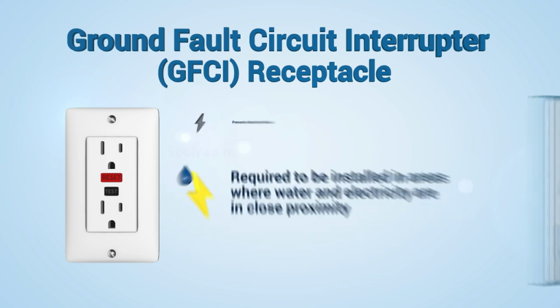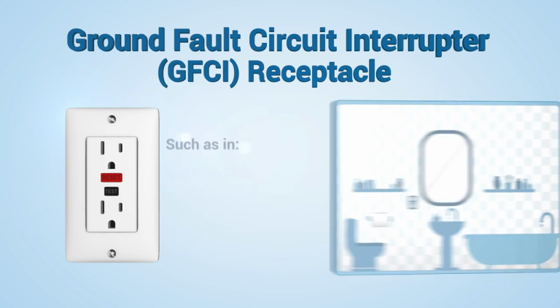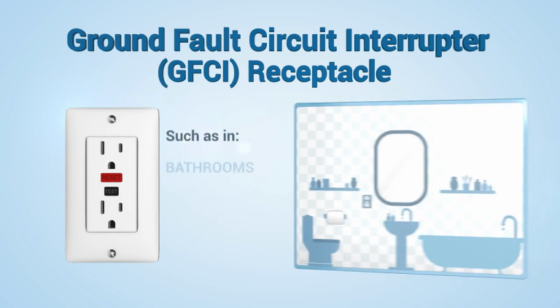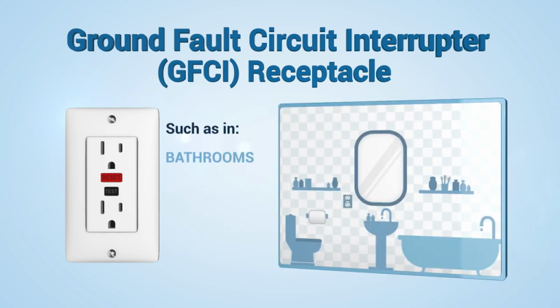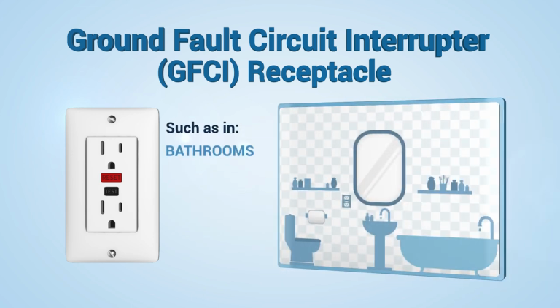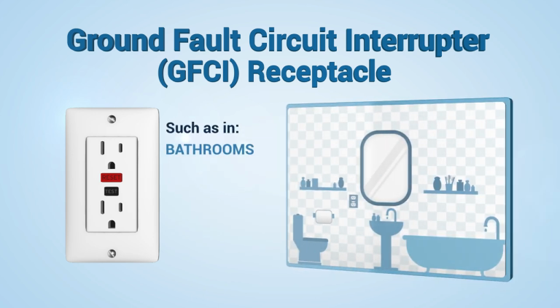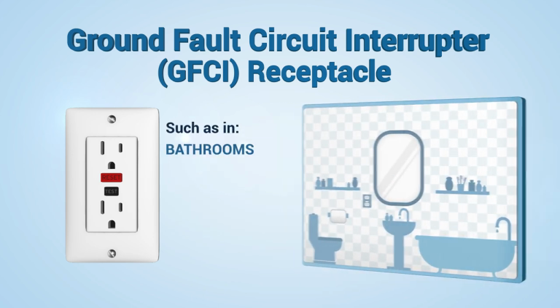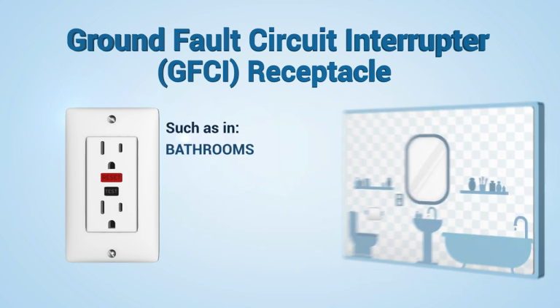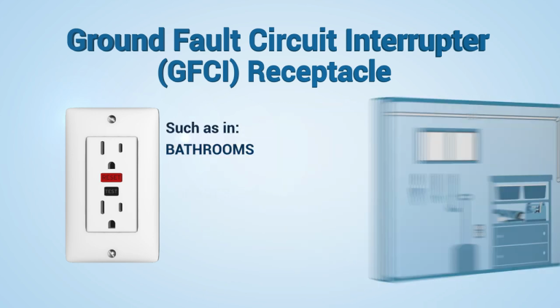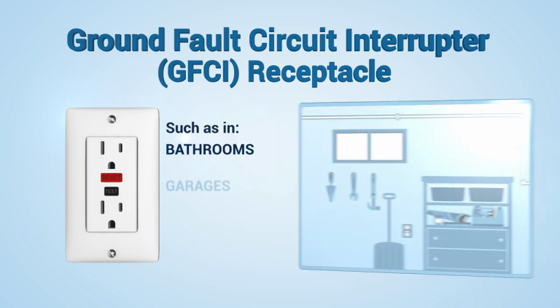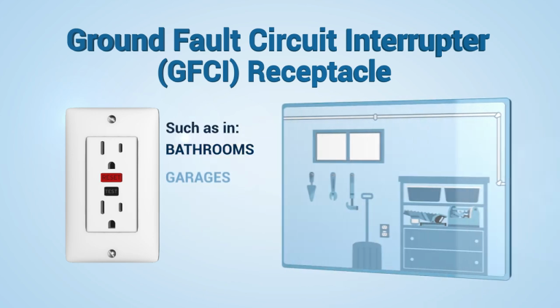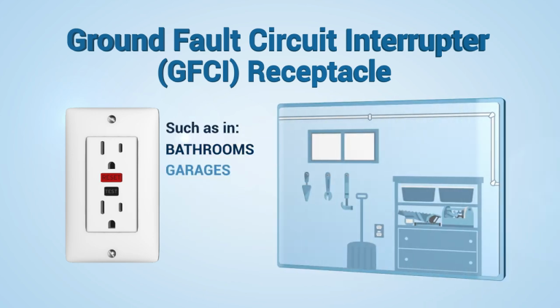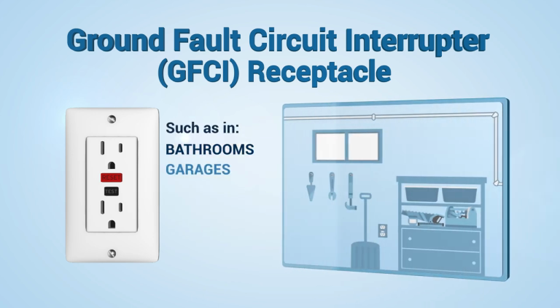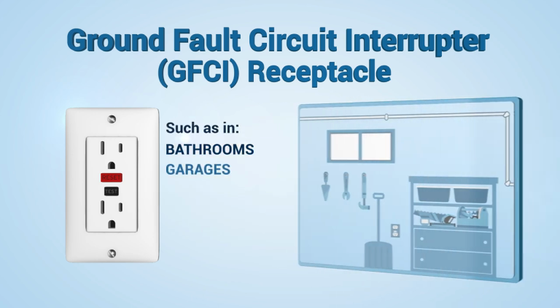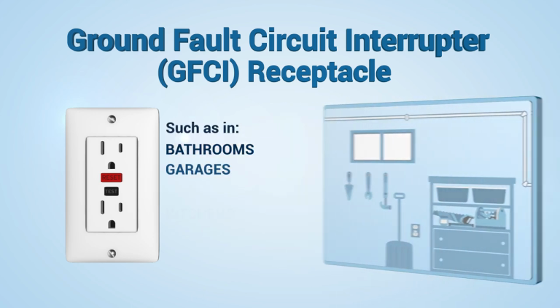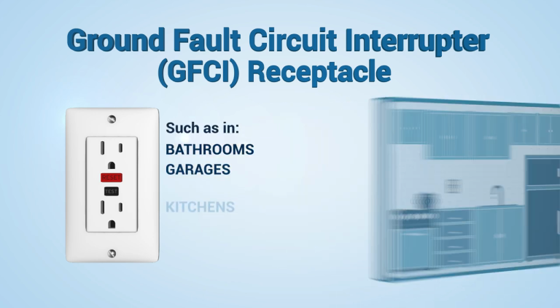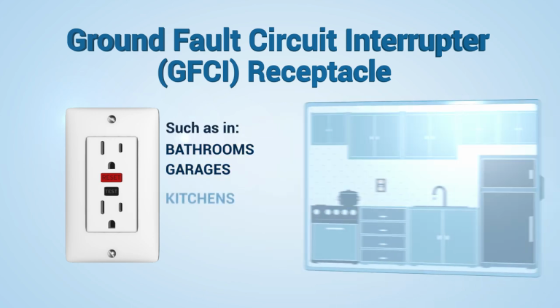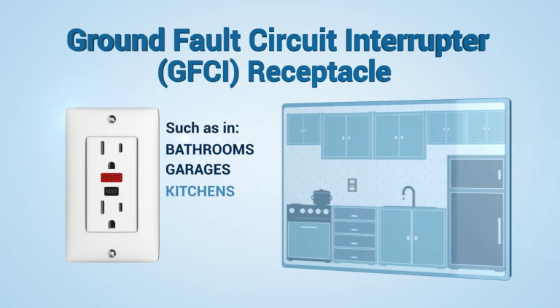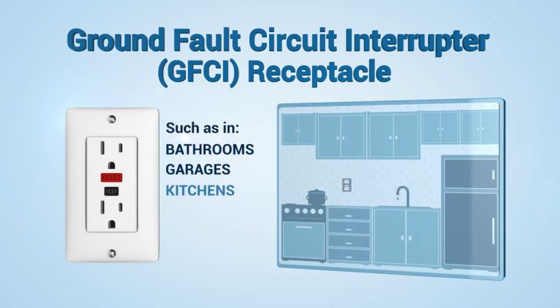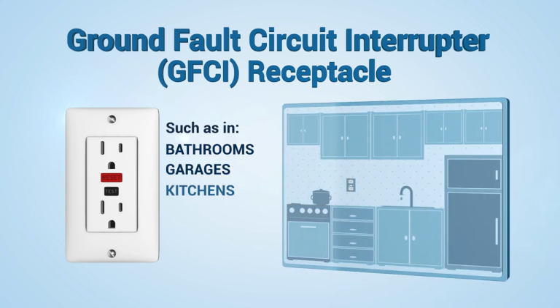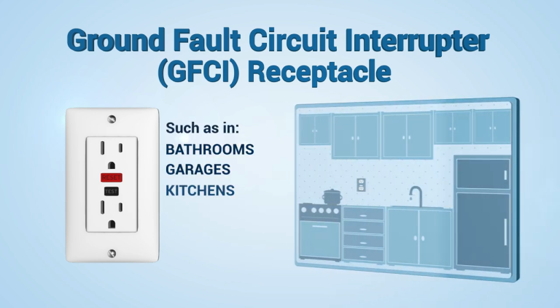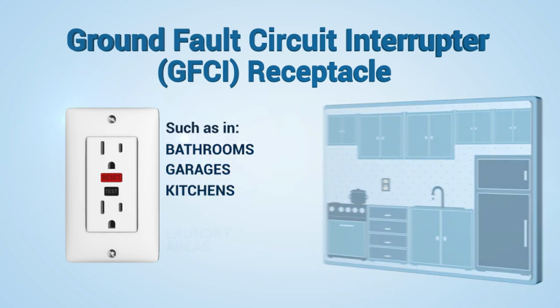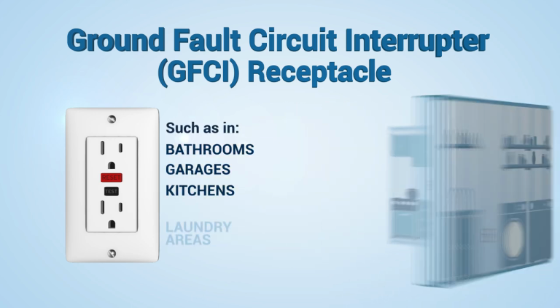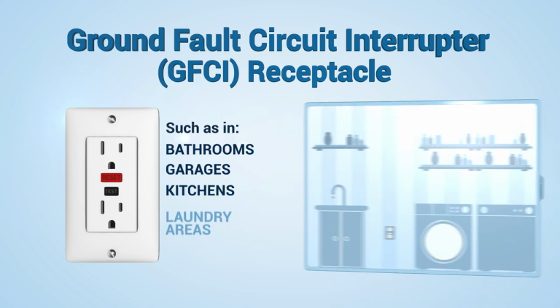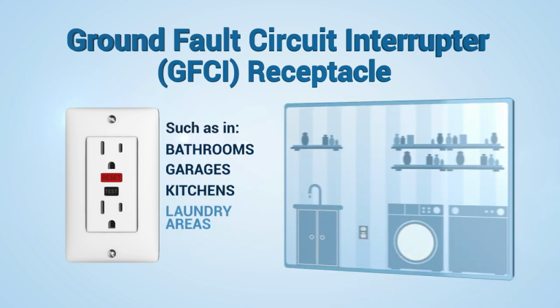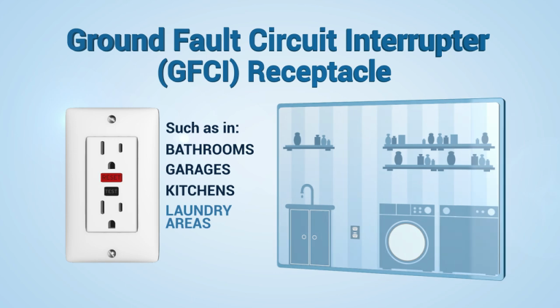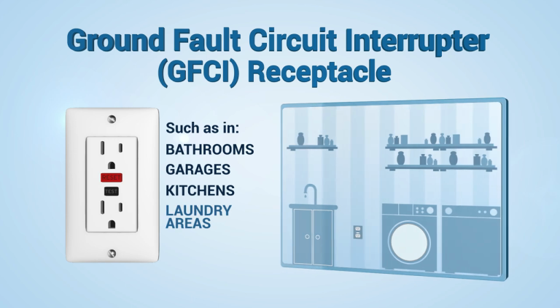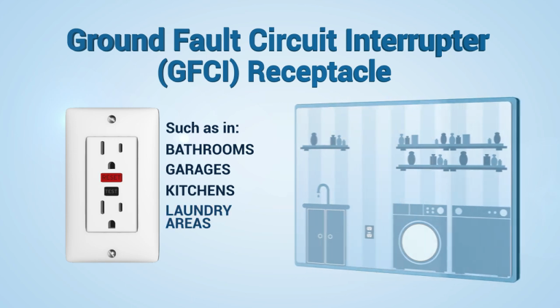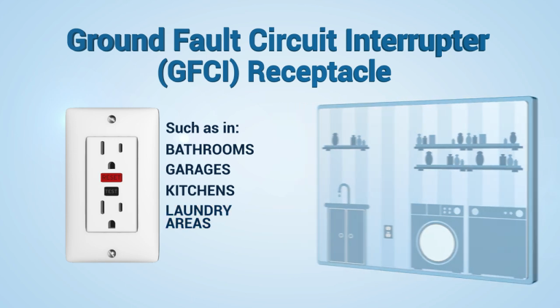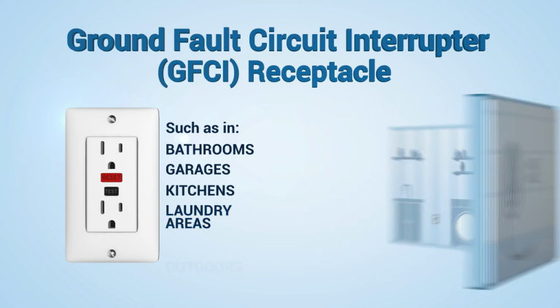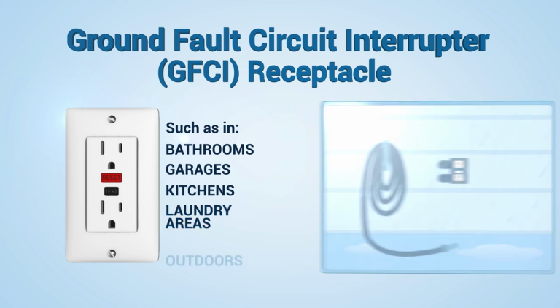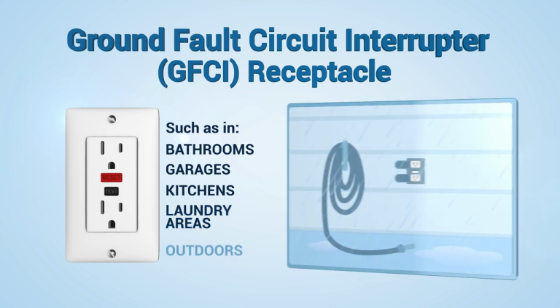These areas include bathrooms, garages, kitchens, laundry areas, and outdoors.